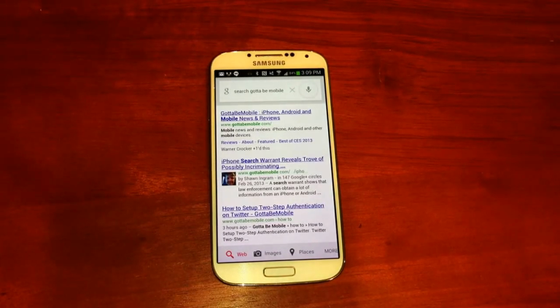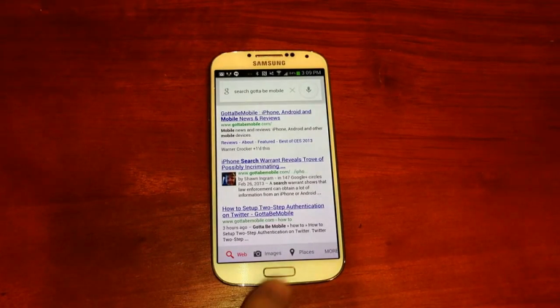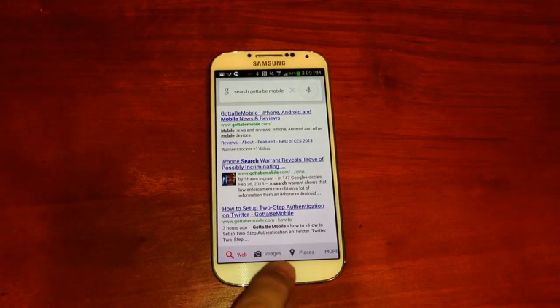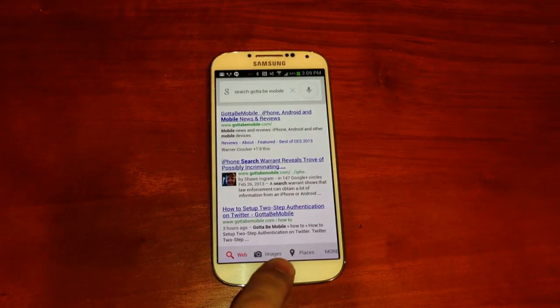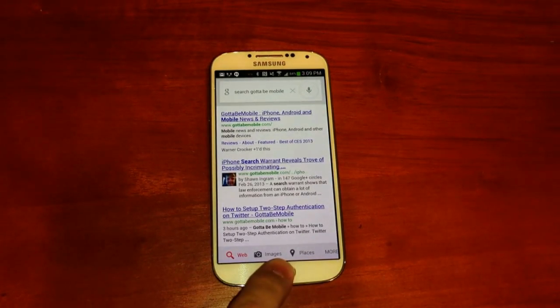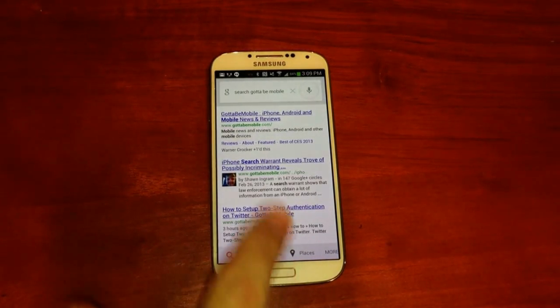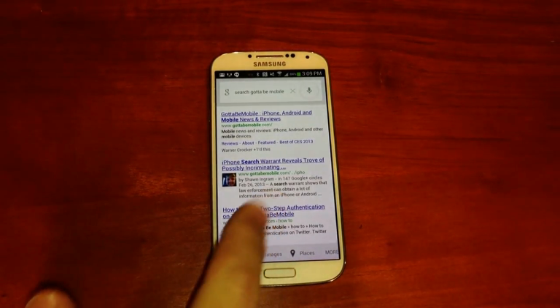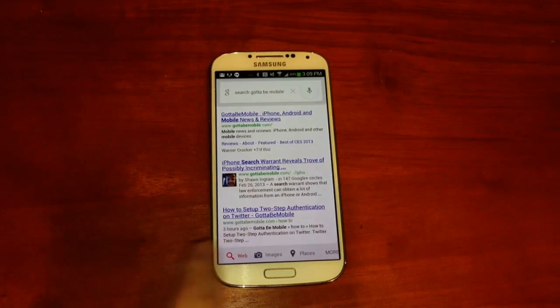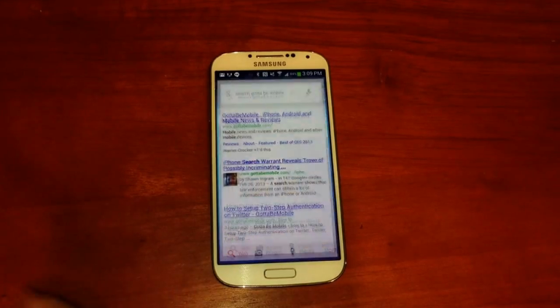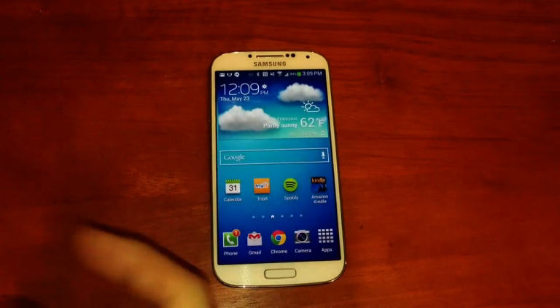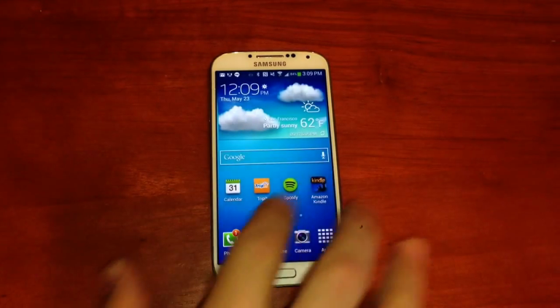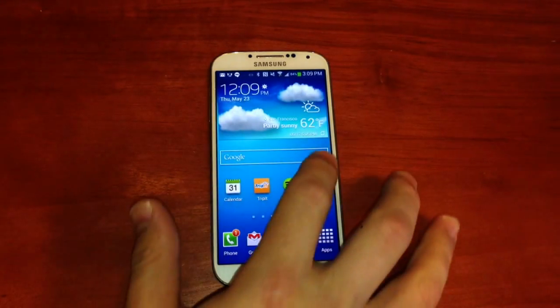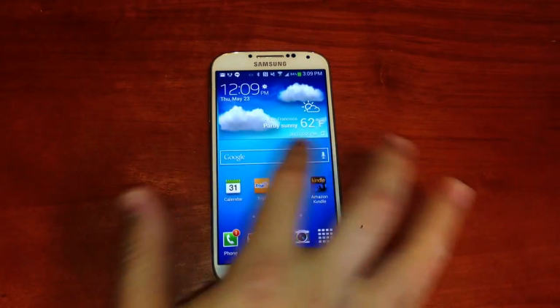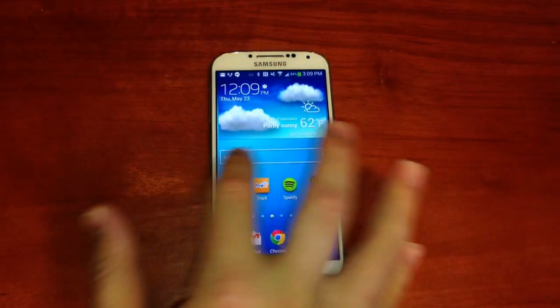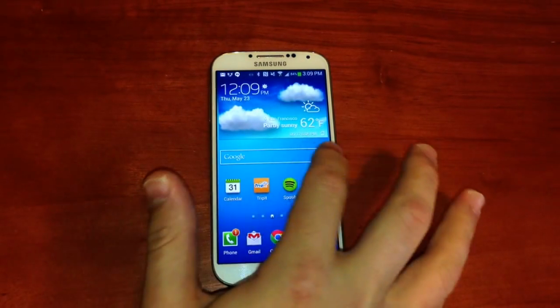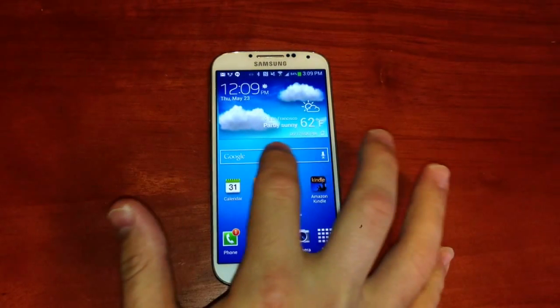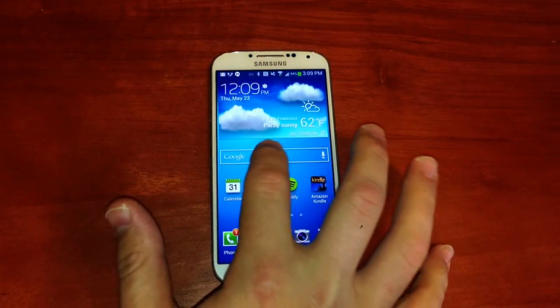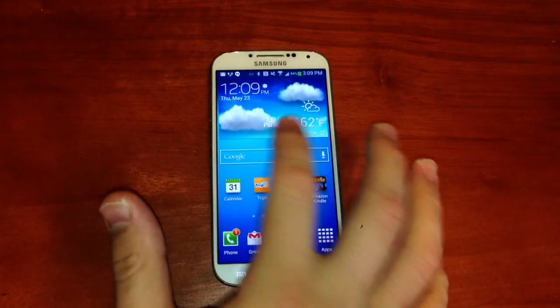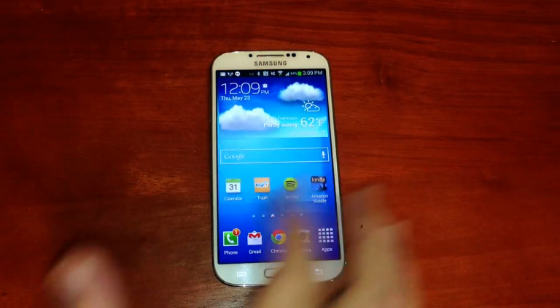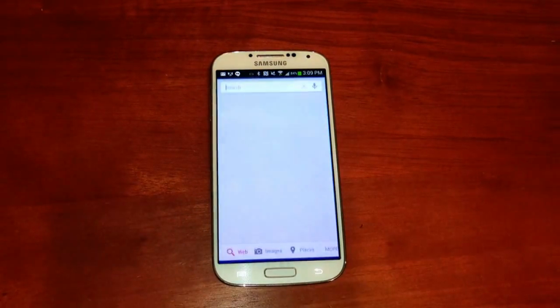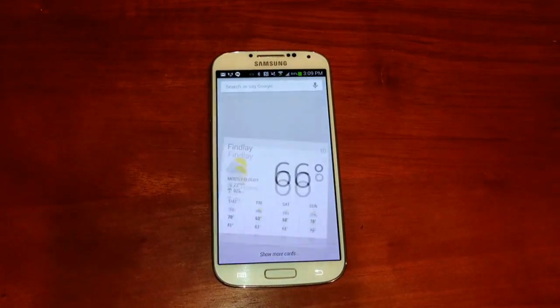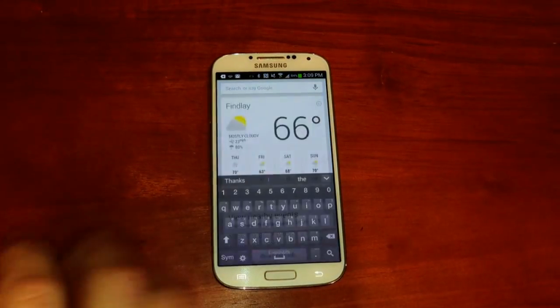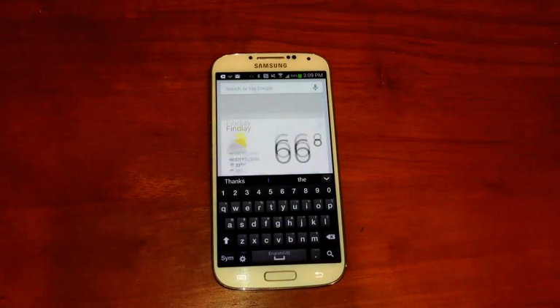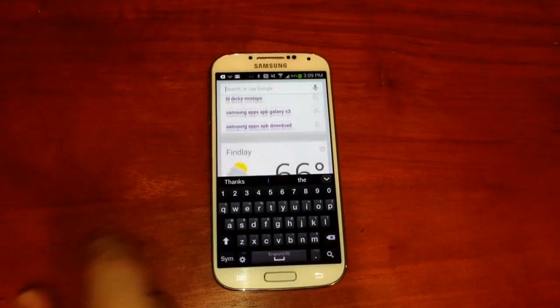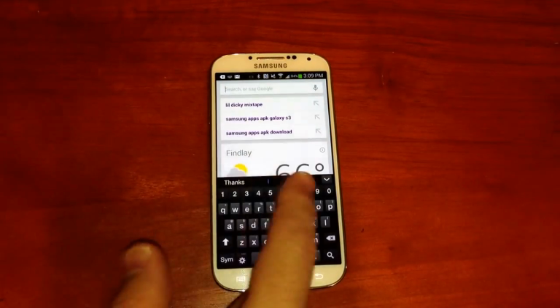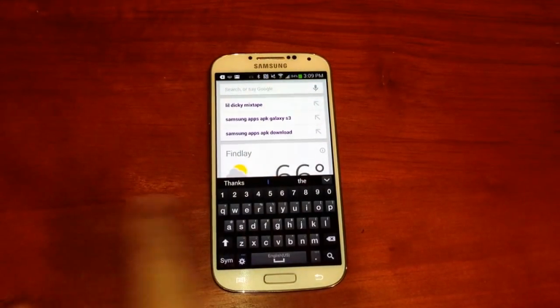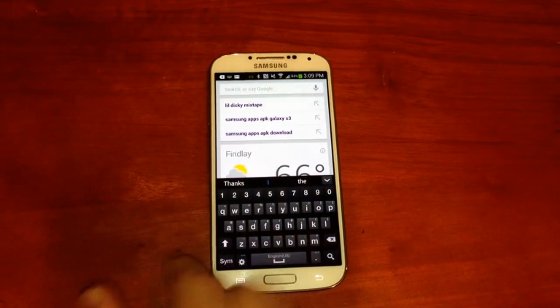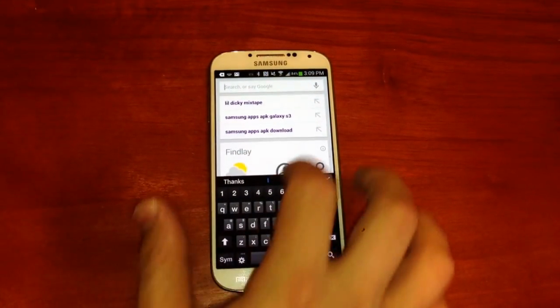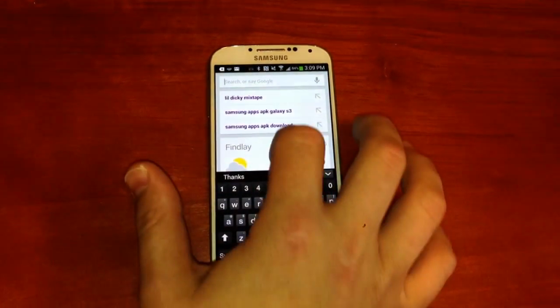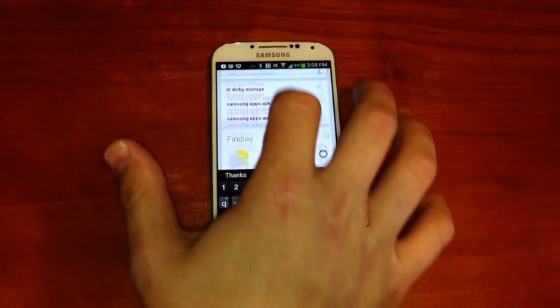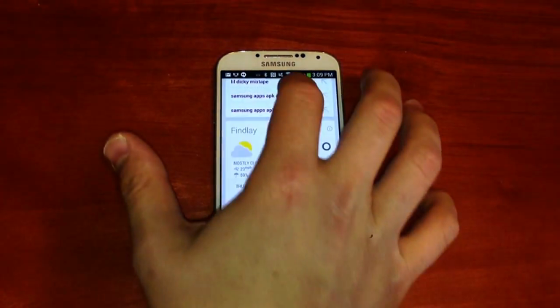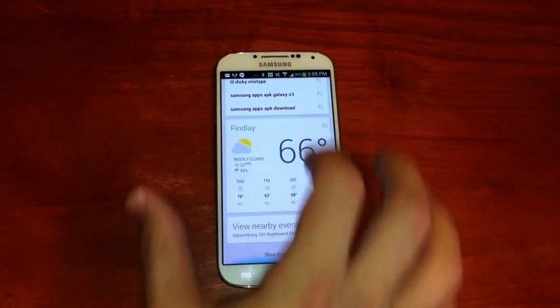If you haven't already set up Google Now, you may need to tap on this bar right here to launch into it and turn things on.